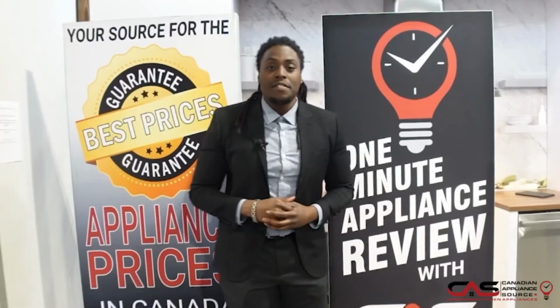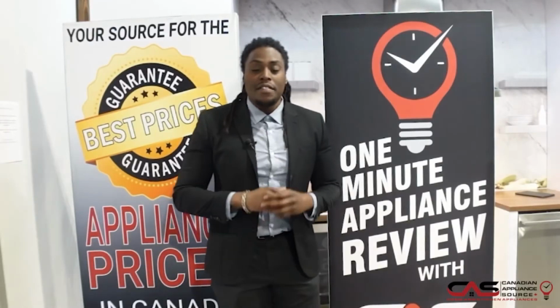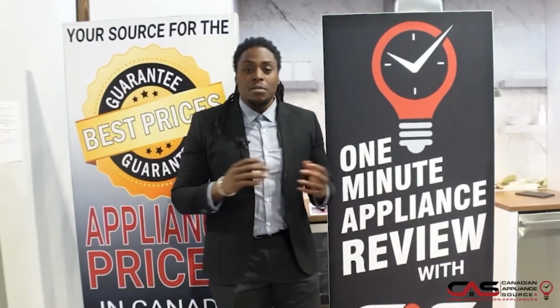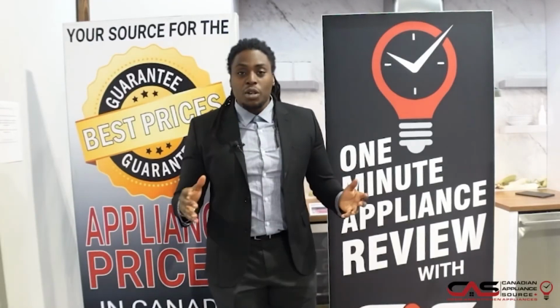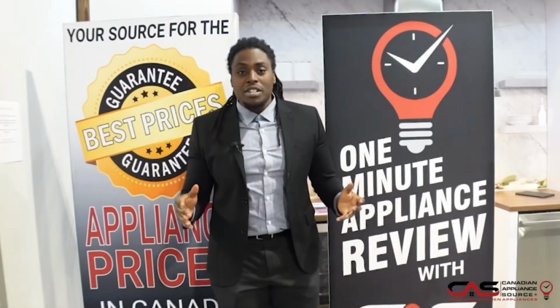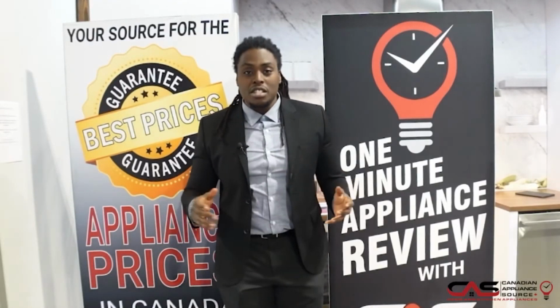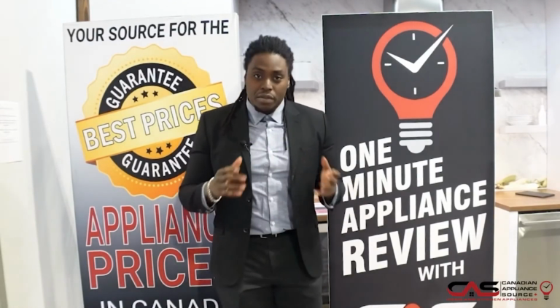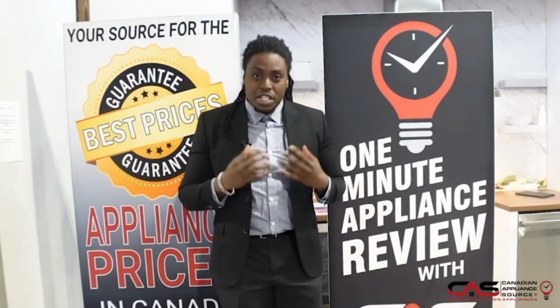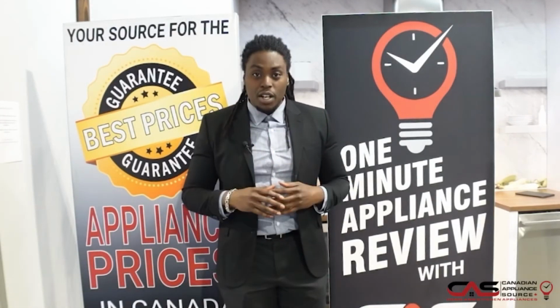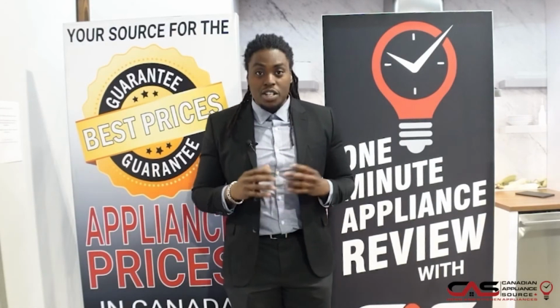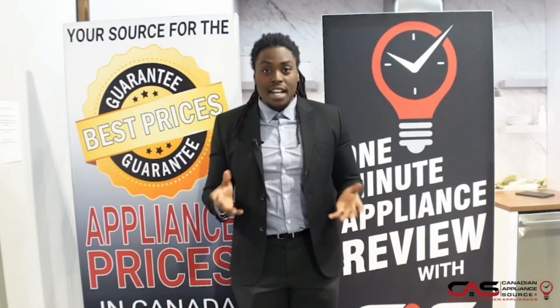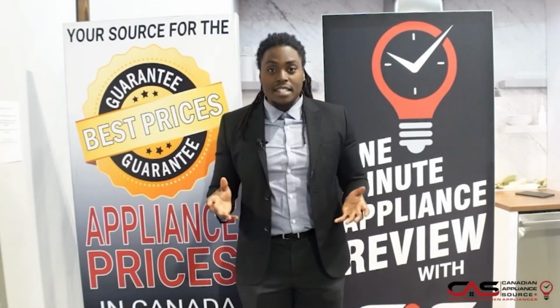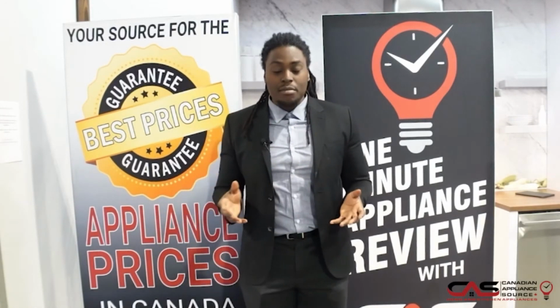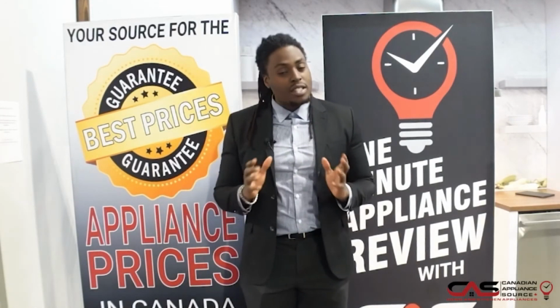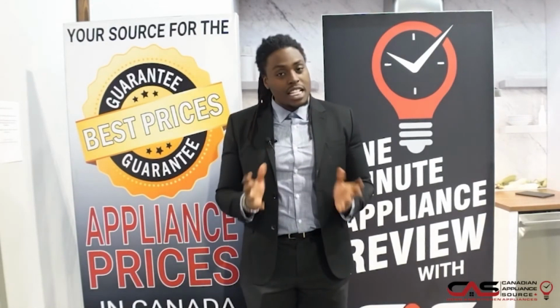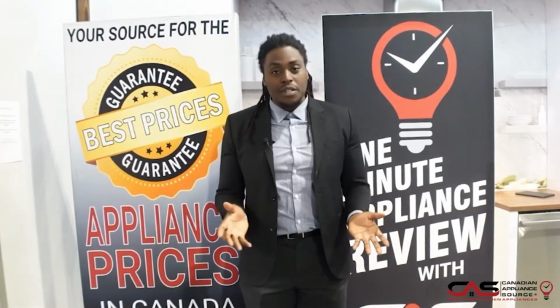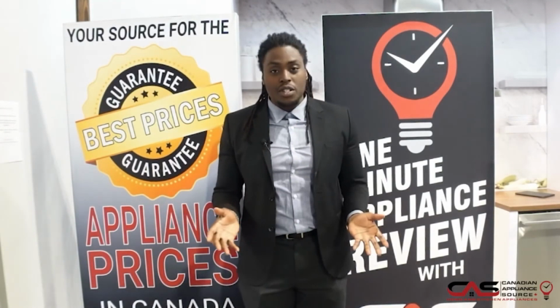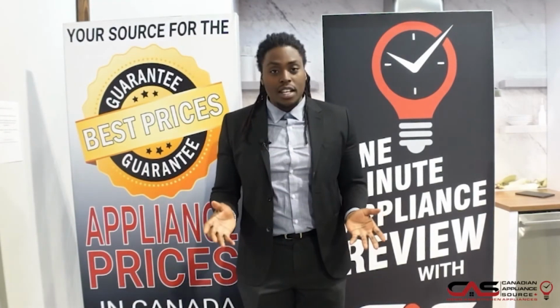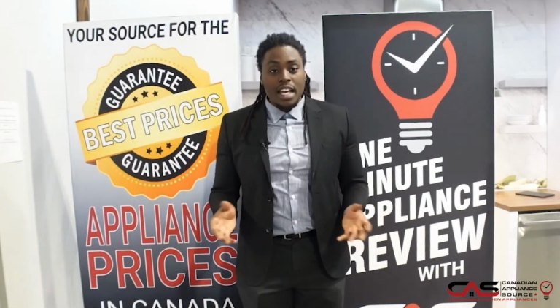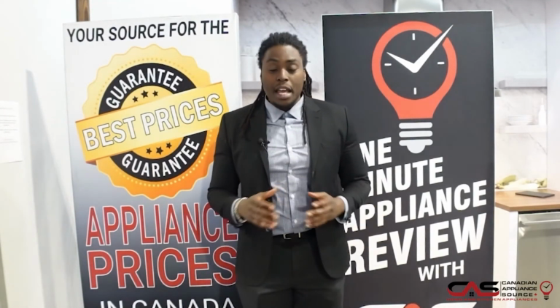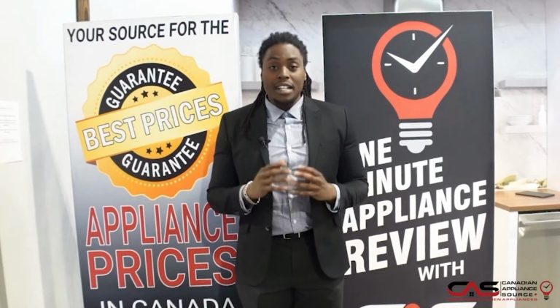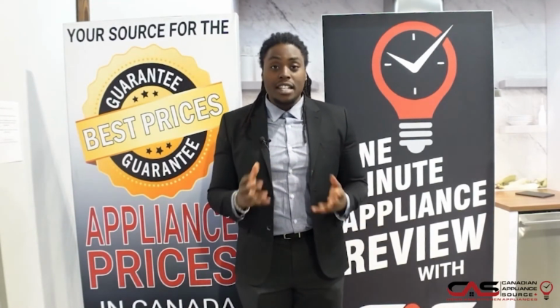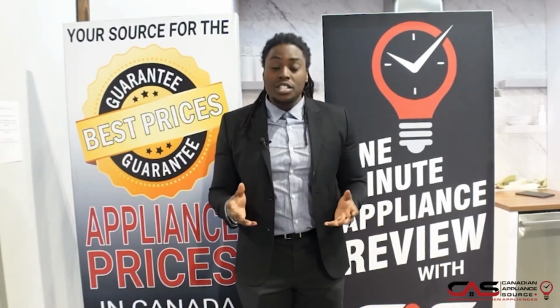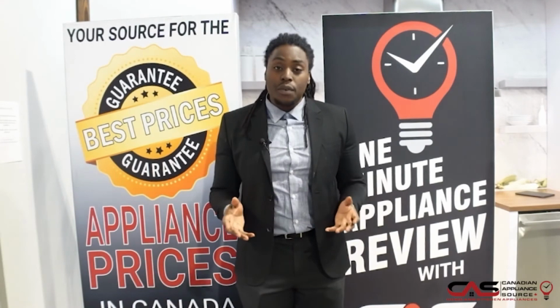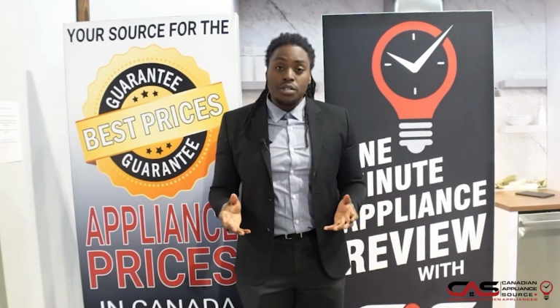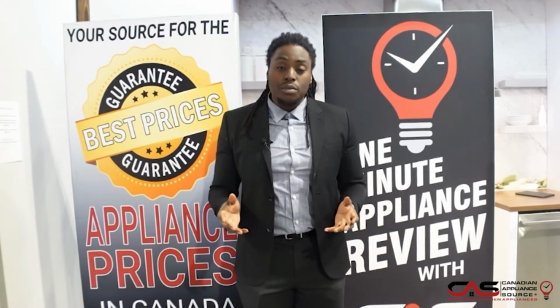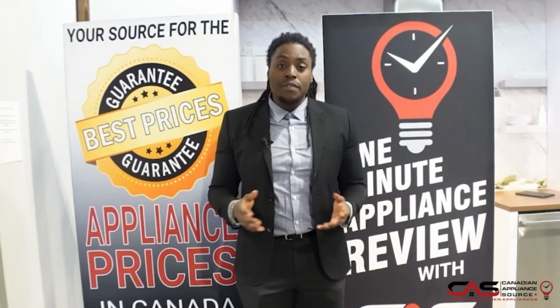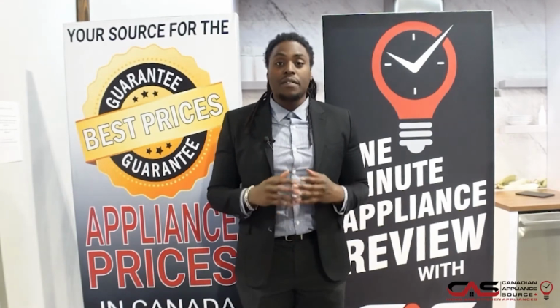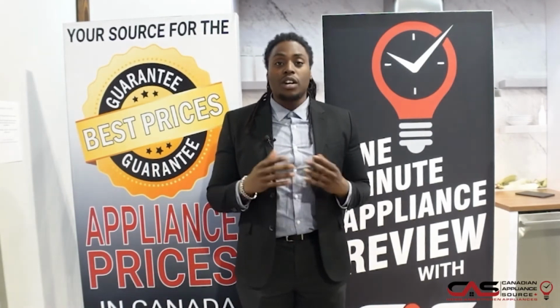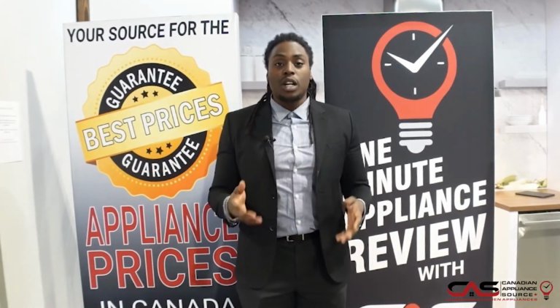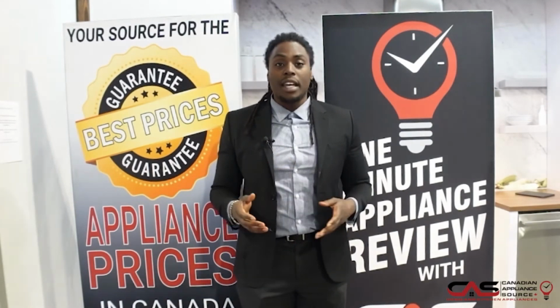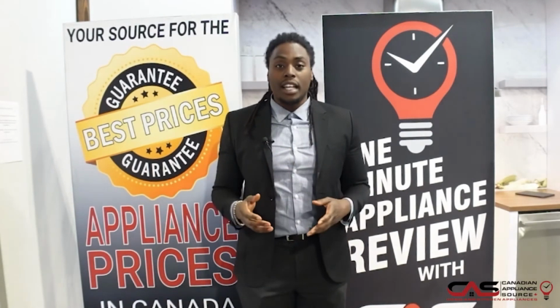If you have any more questions, you can reach me on our chat system. Just ask for Deshaun and my extension is 423 if you ever call our main line.